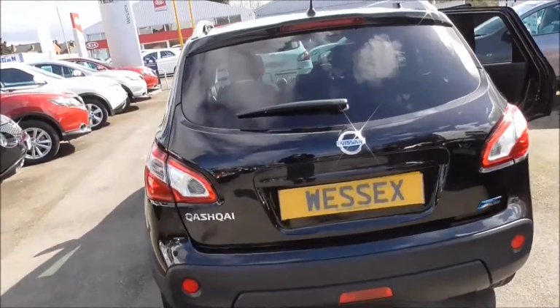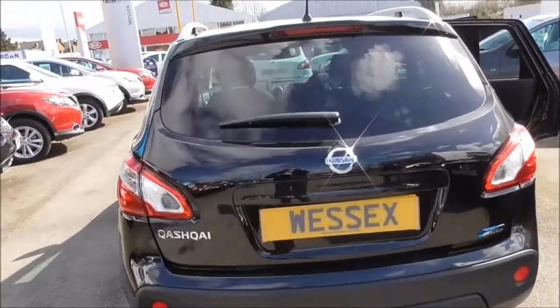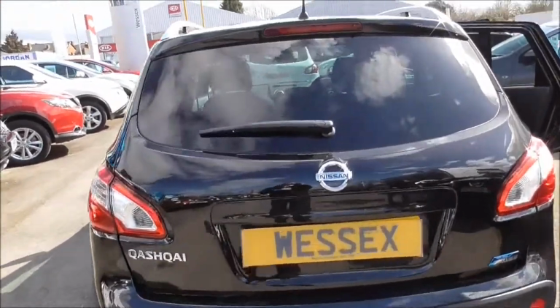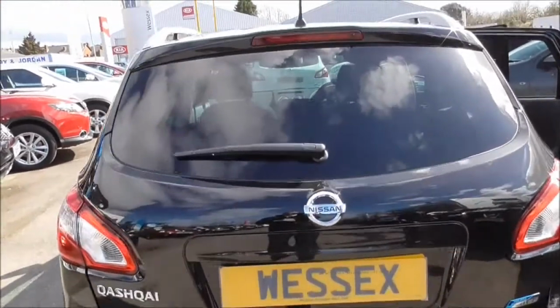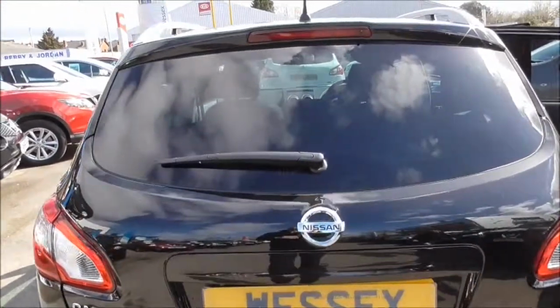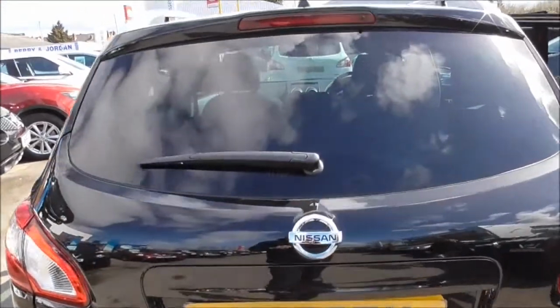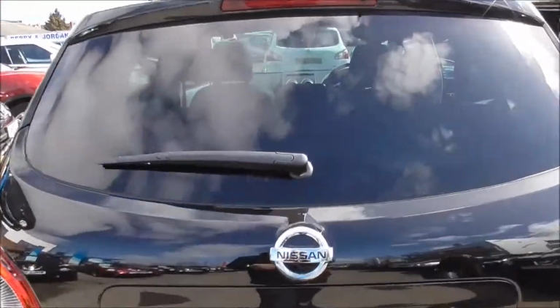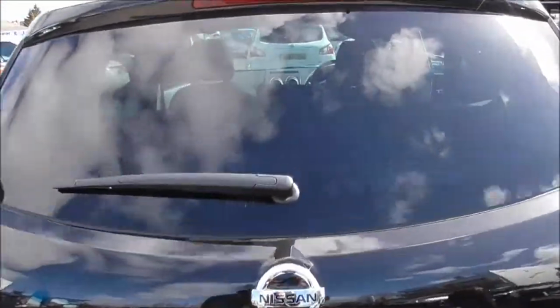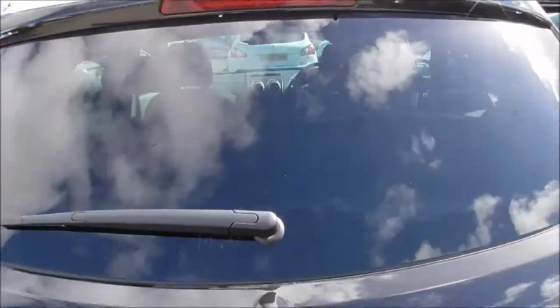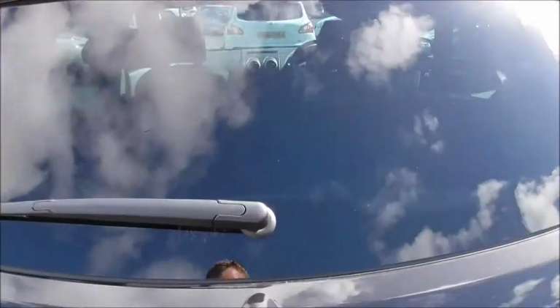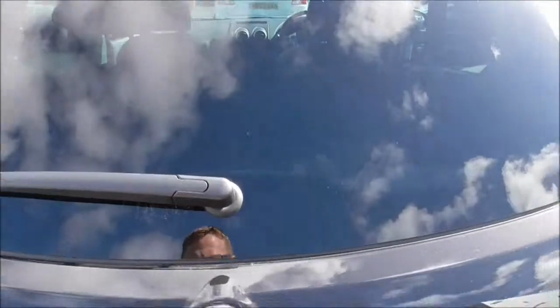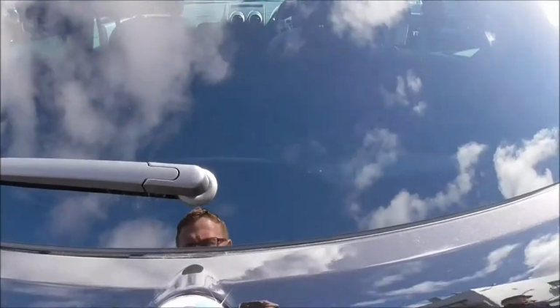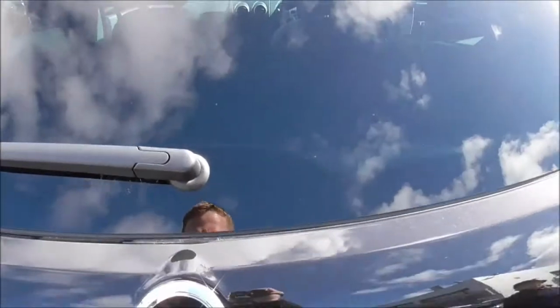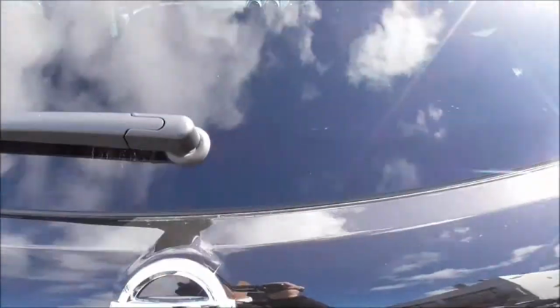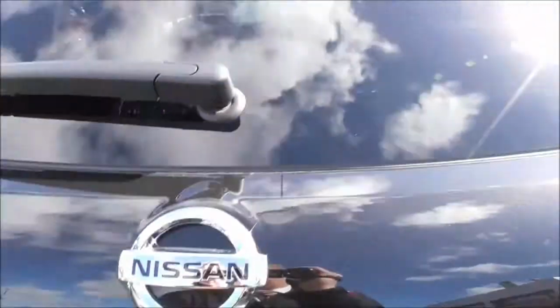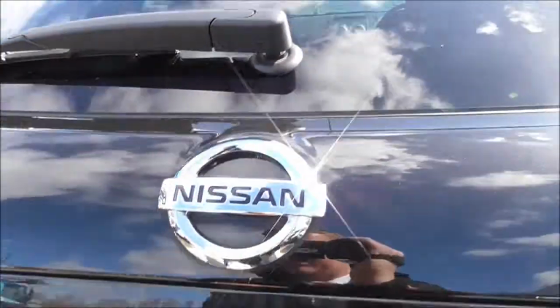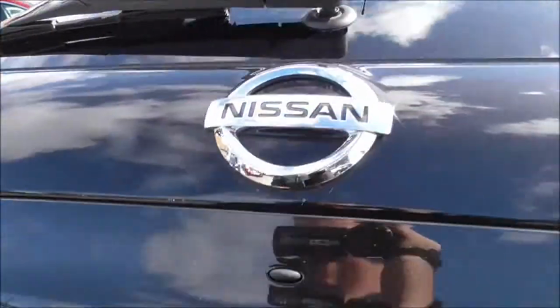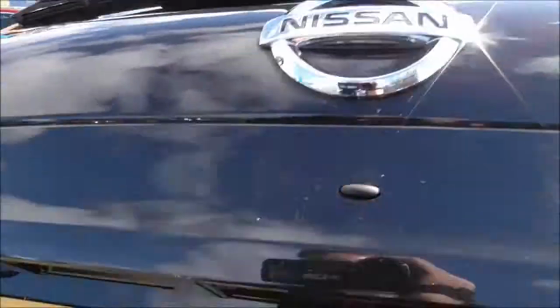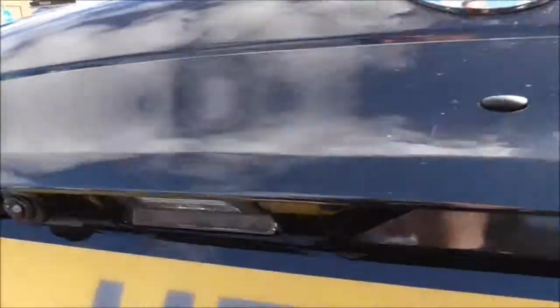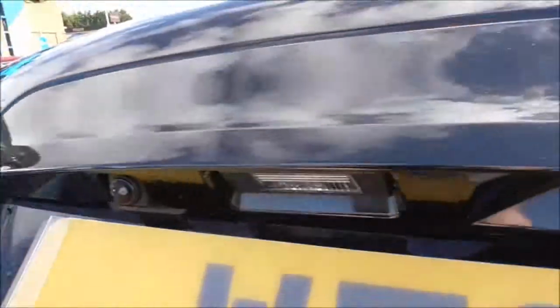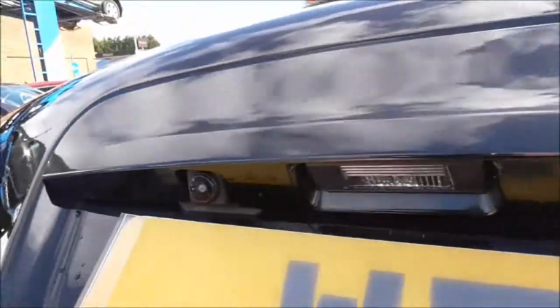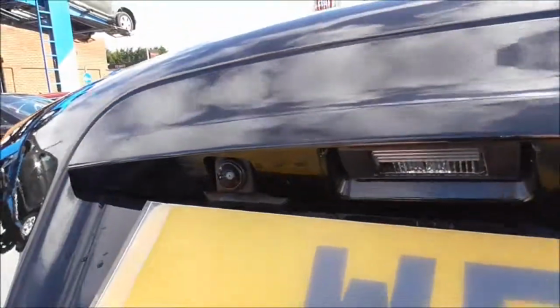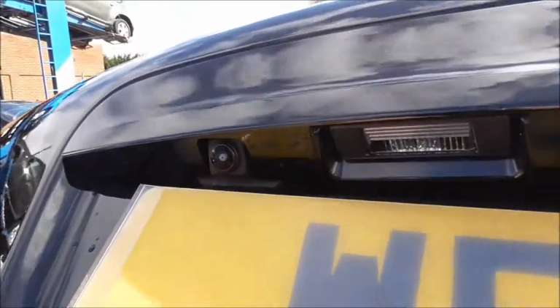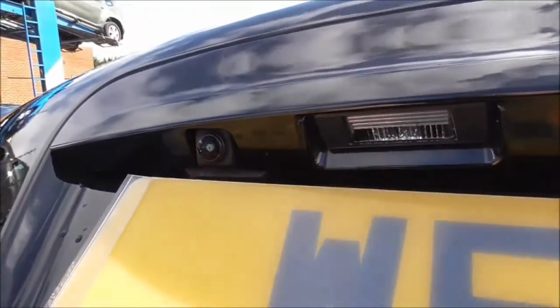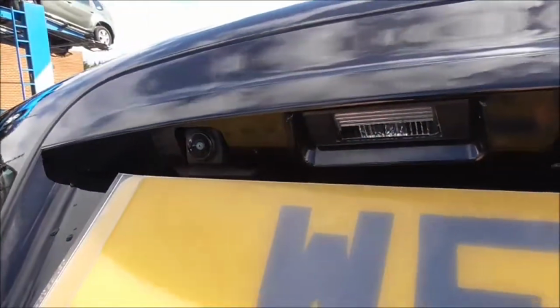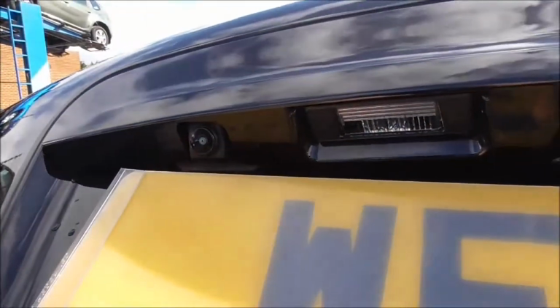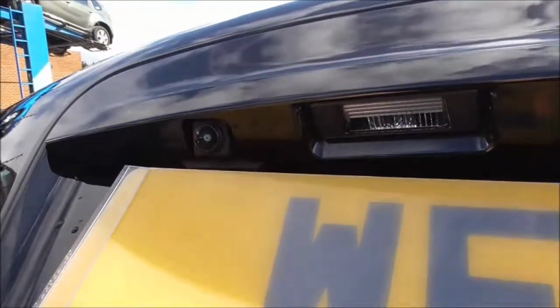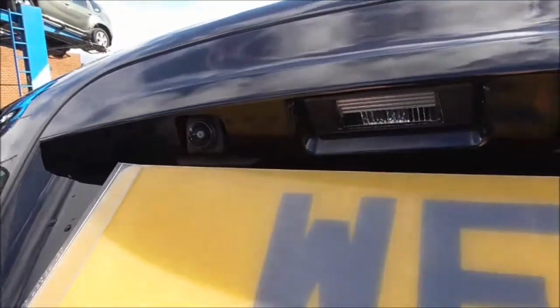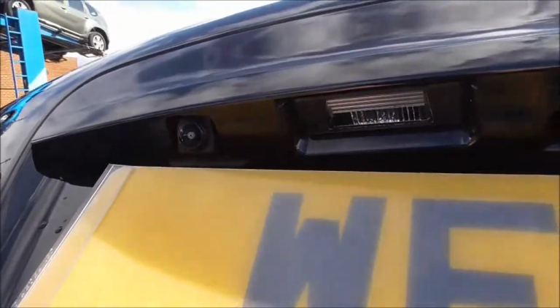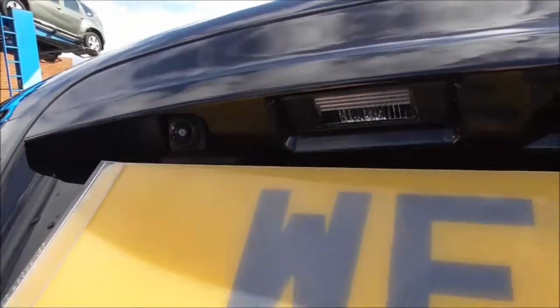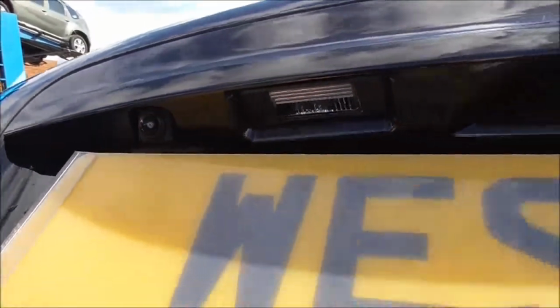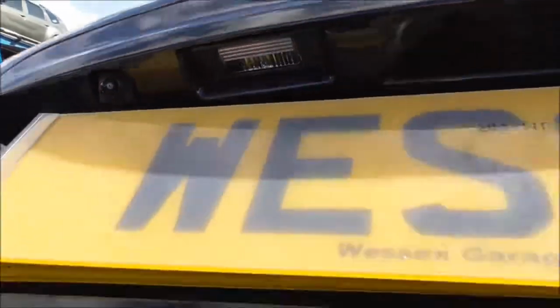Coming around the back of the vehicle, we have a third high brake light, rear privacy glass and a reversing camera which I will show you in a minute.